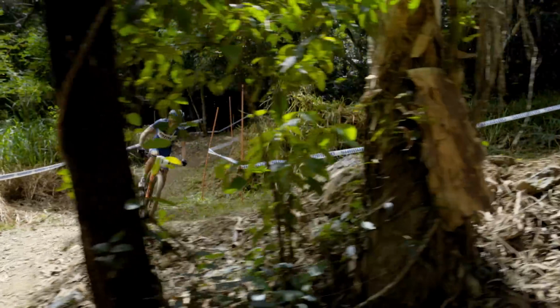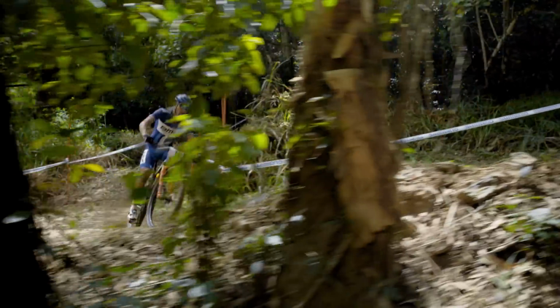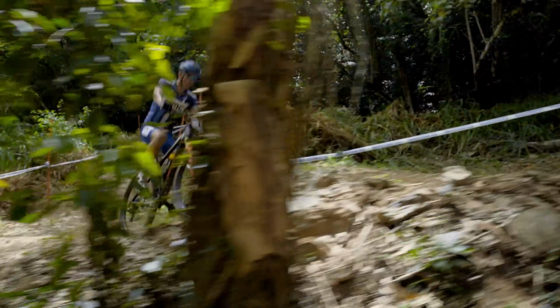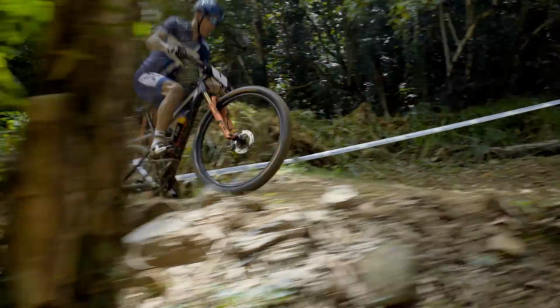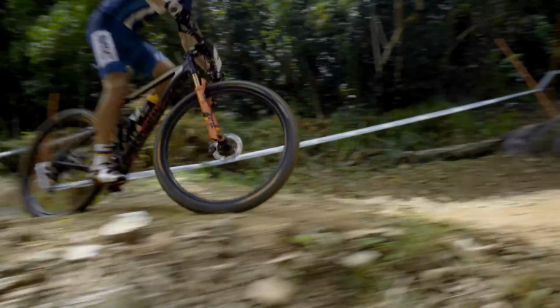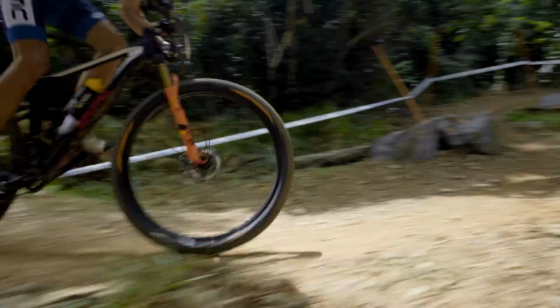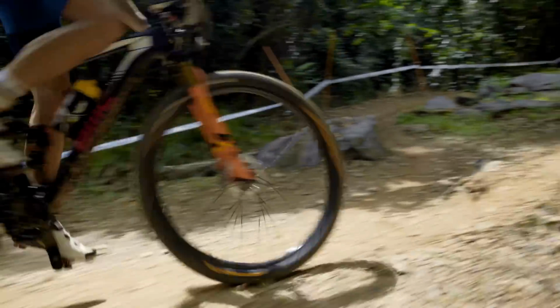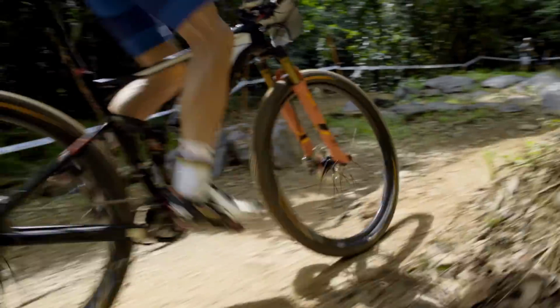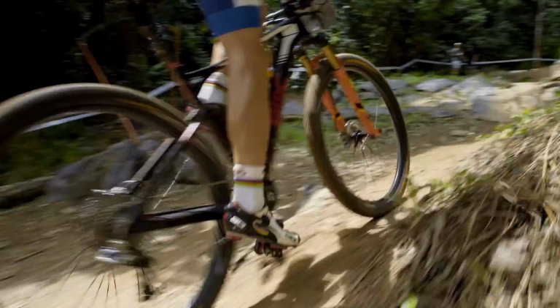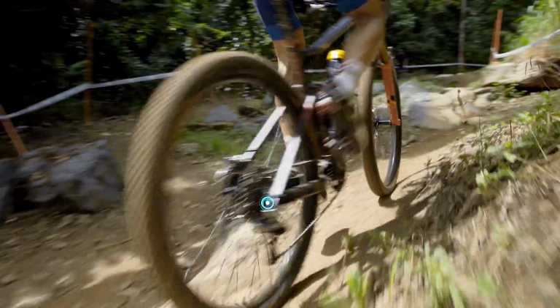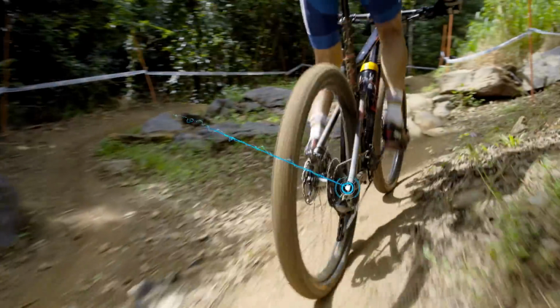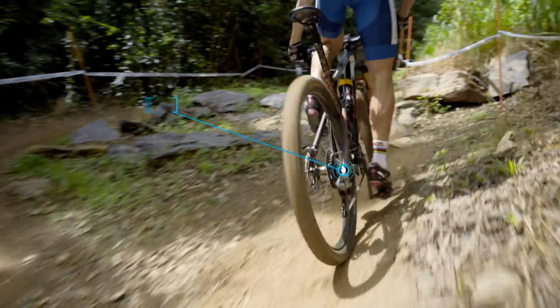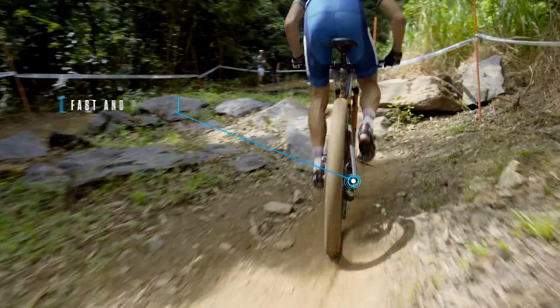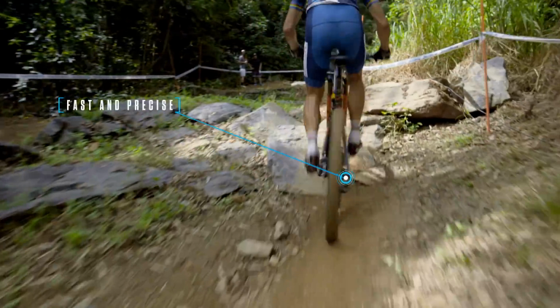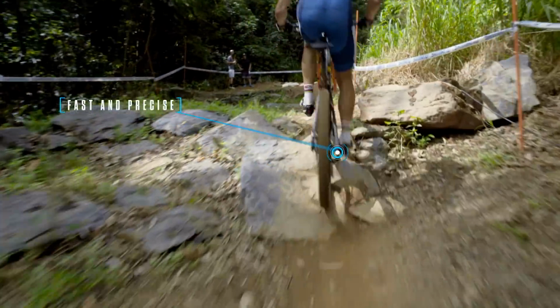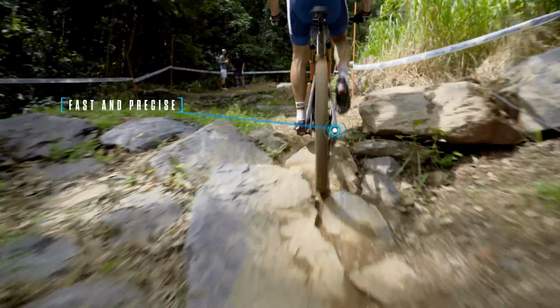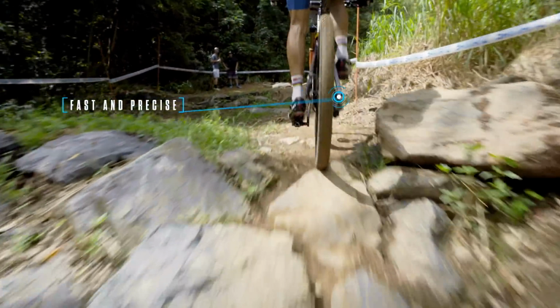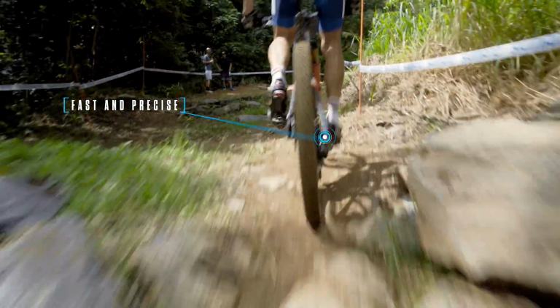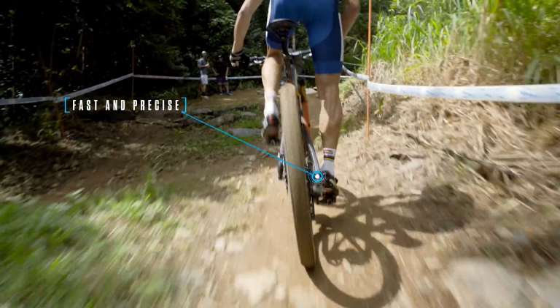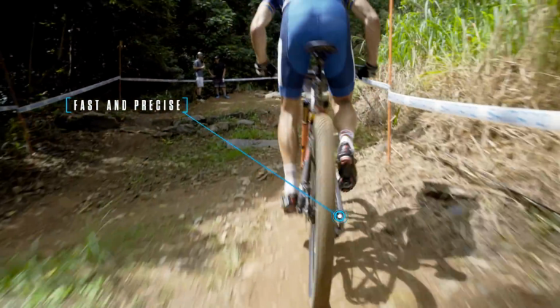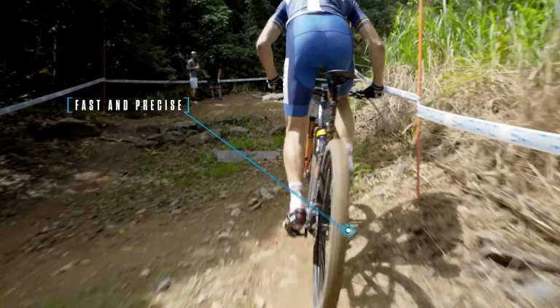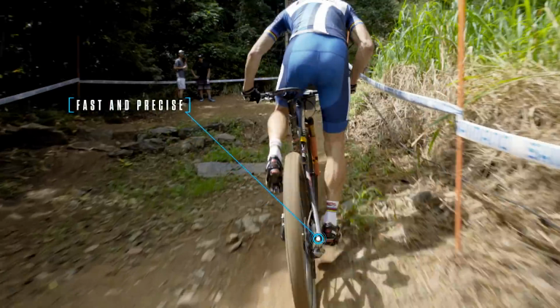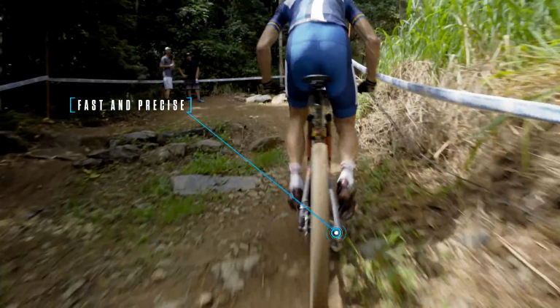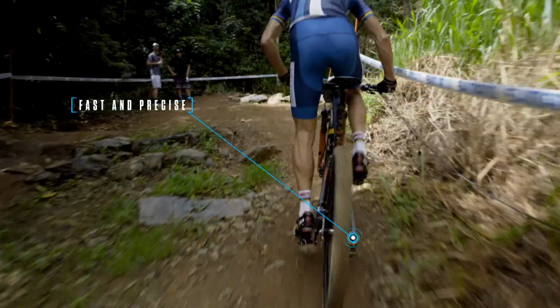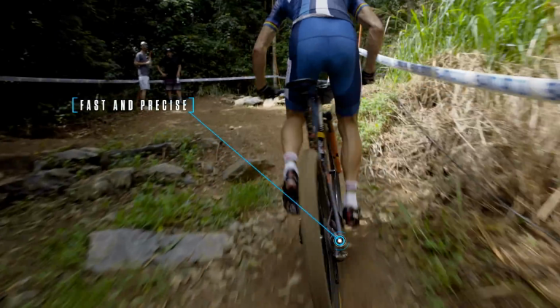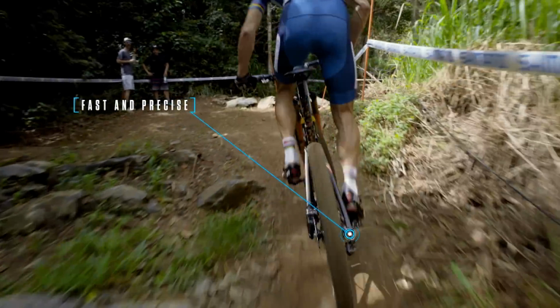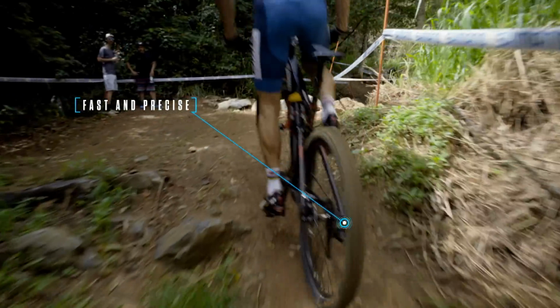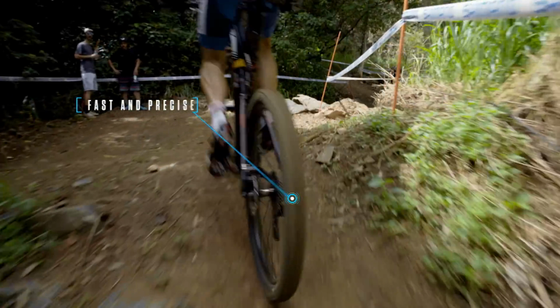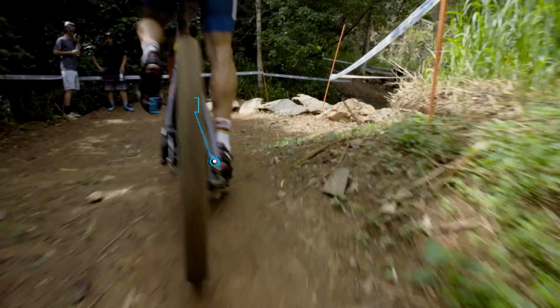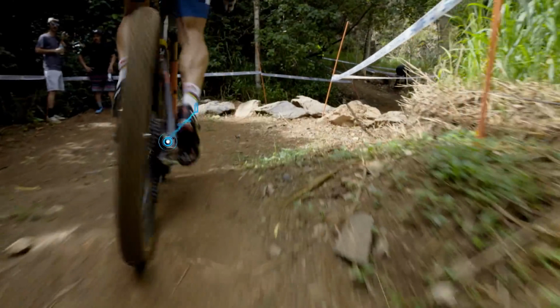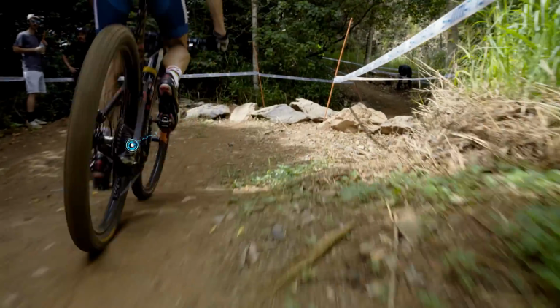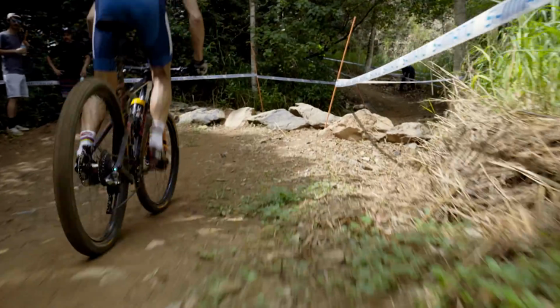React instantly to sudden changes on trail by holding down the shifter to move up or down through the entire gear range to save energy or find more speed.